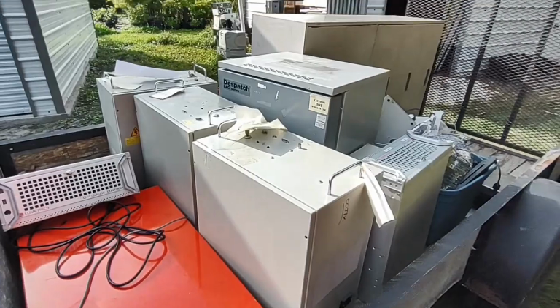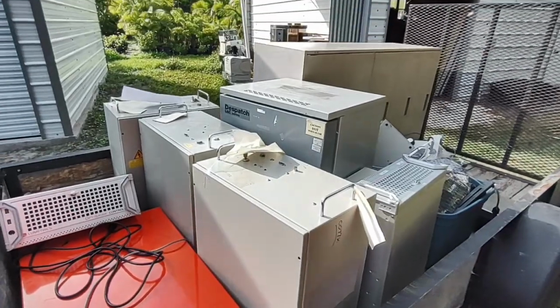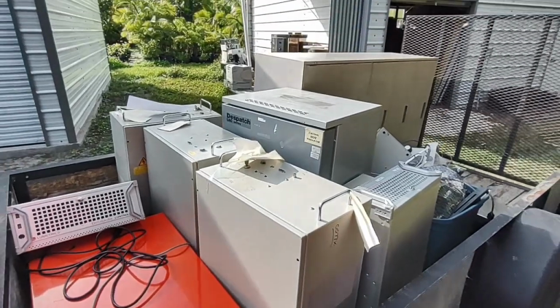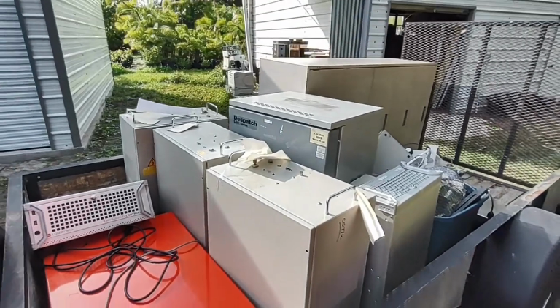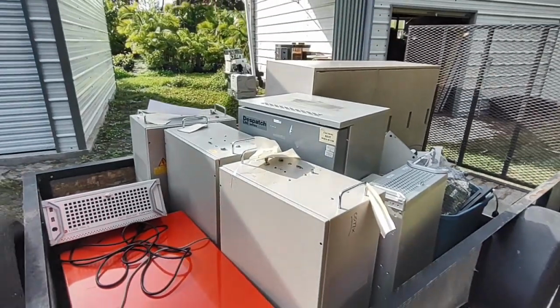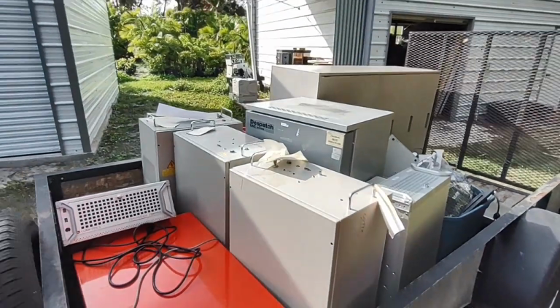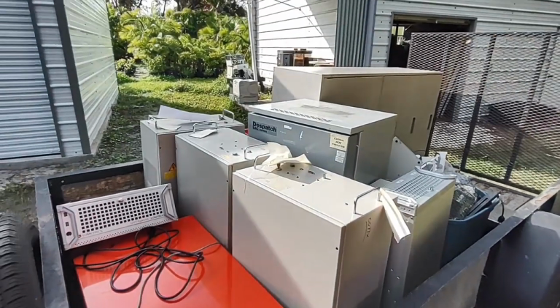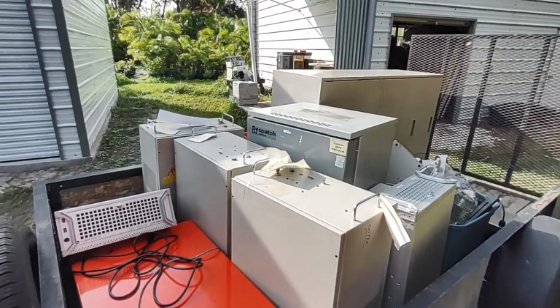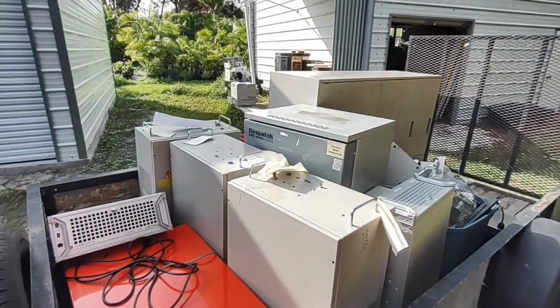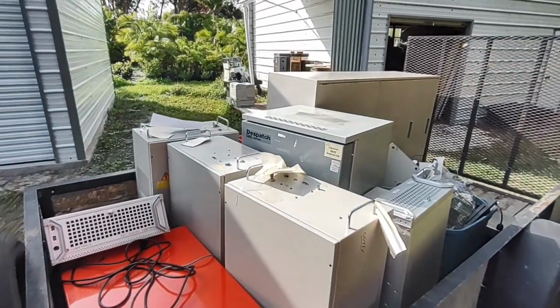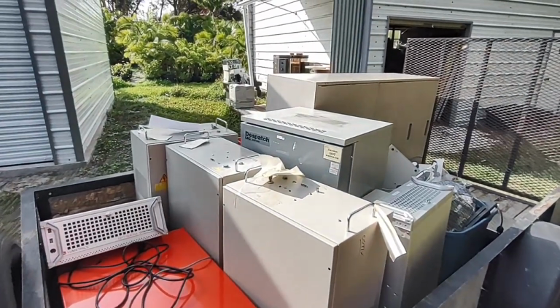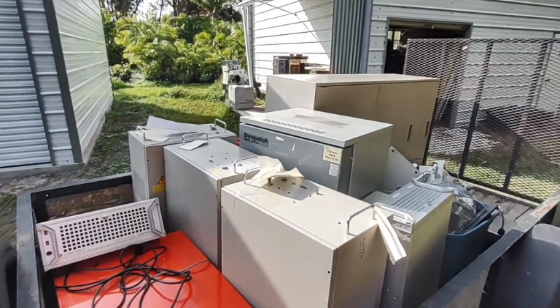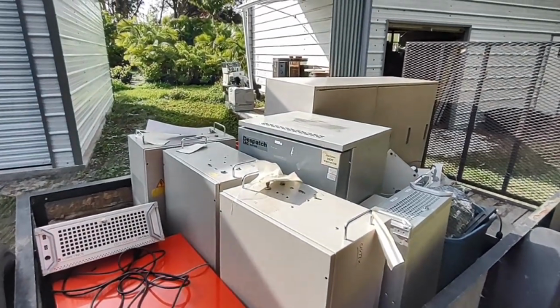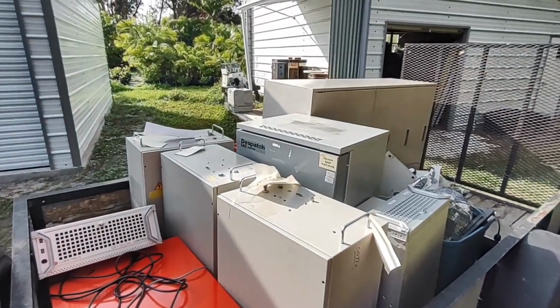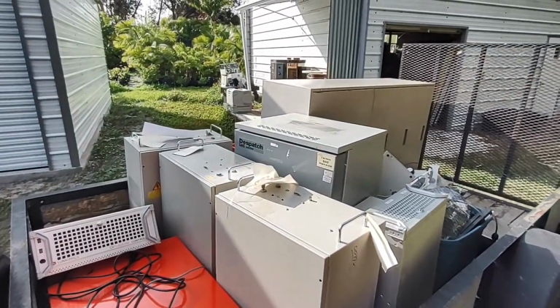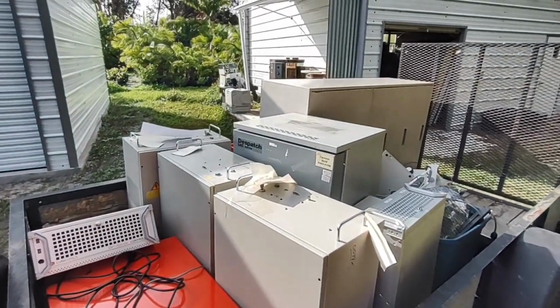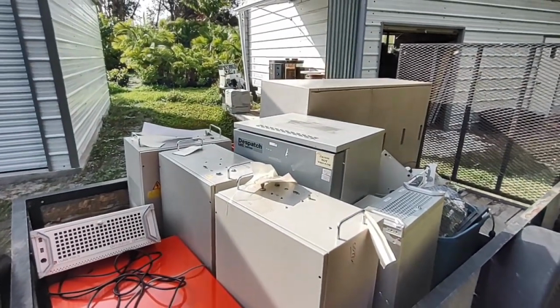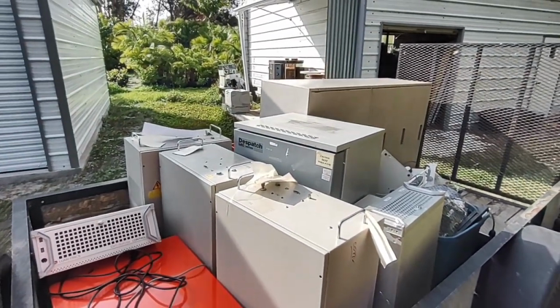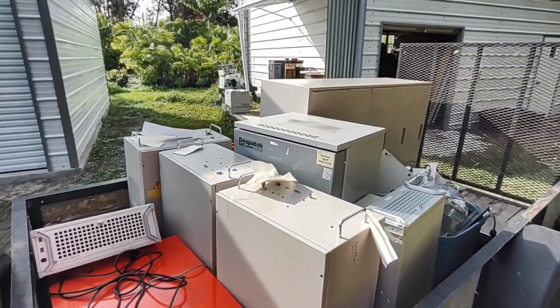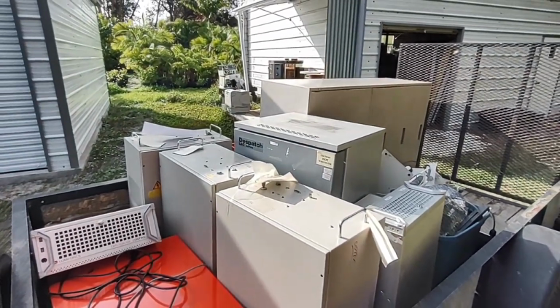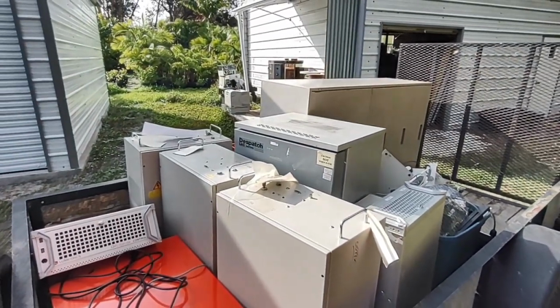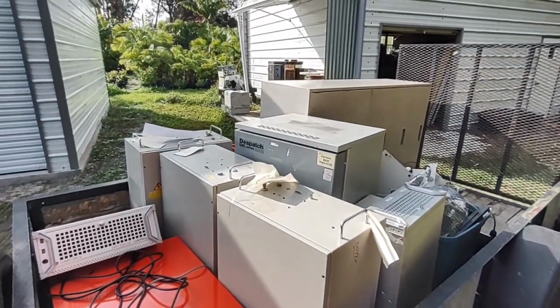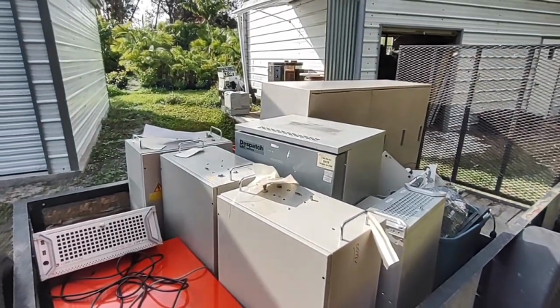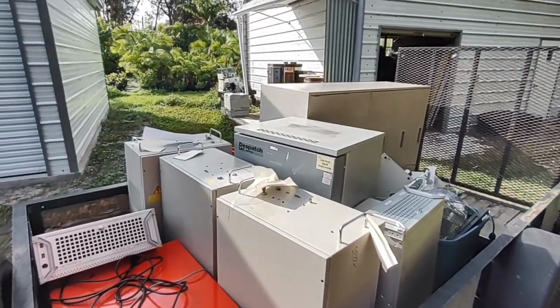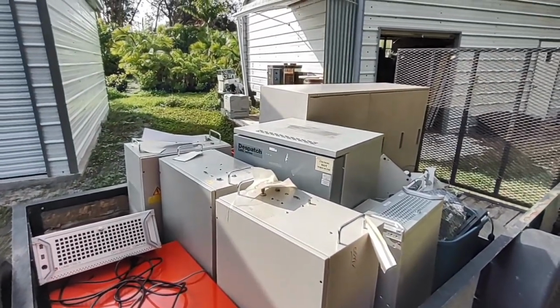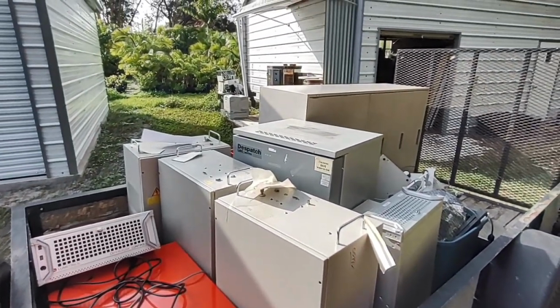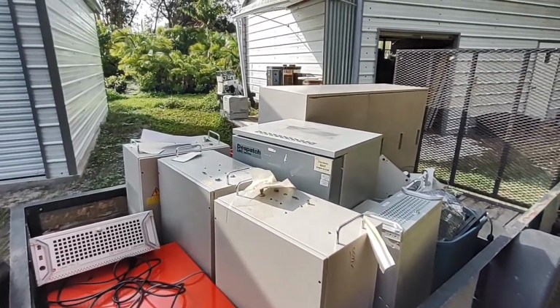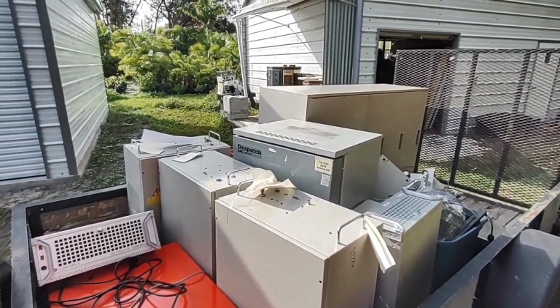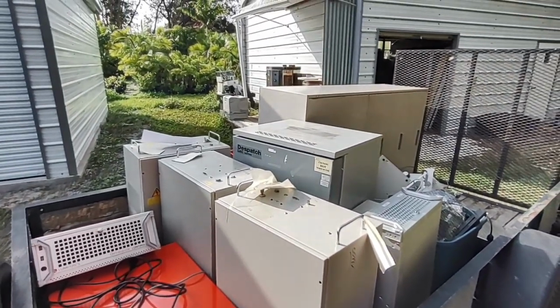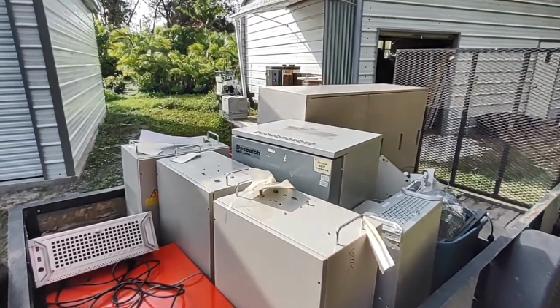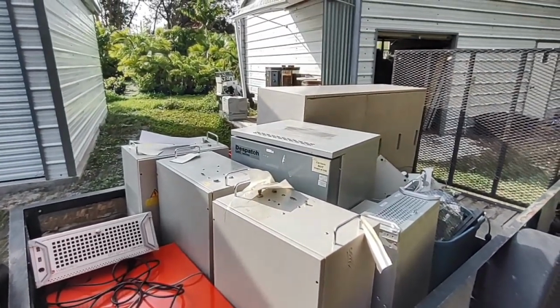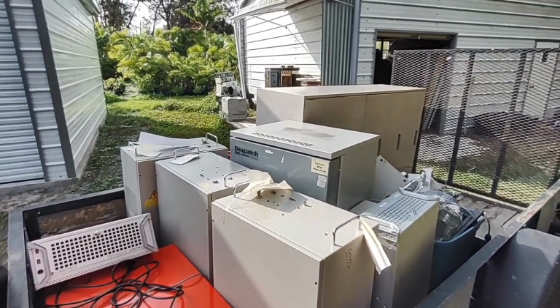That dispatch oven over there — that's worth a few thousand dollars too, and it works.